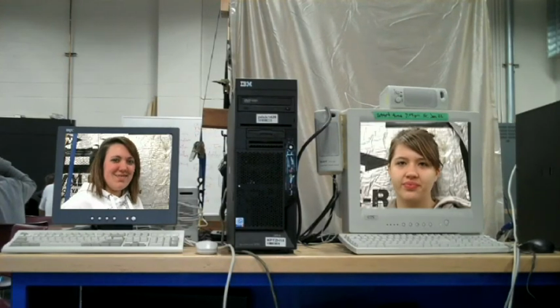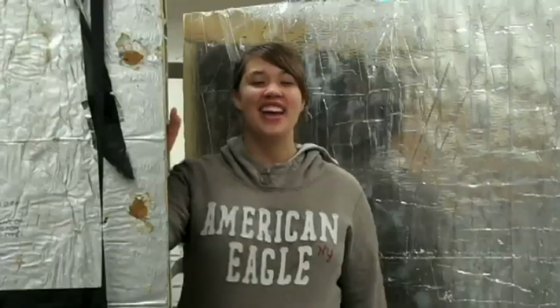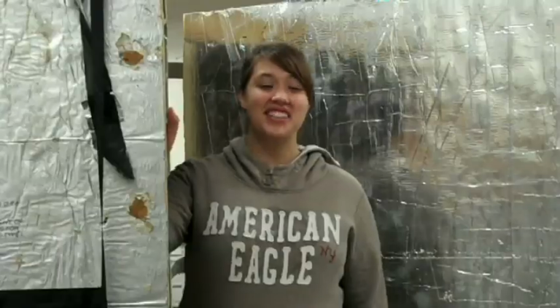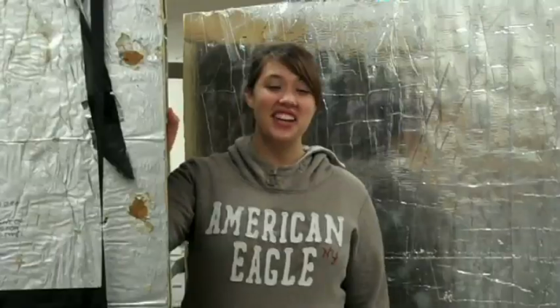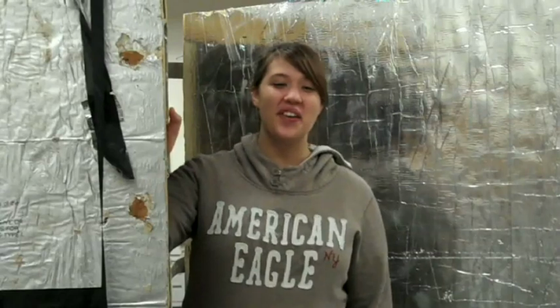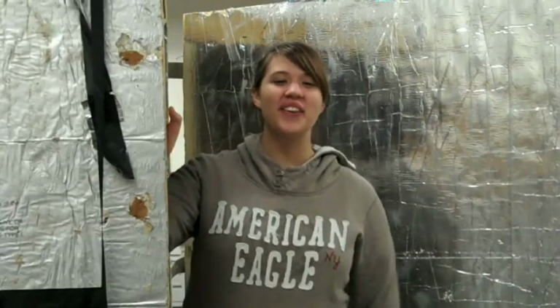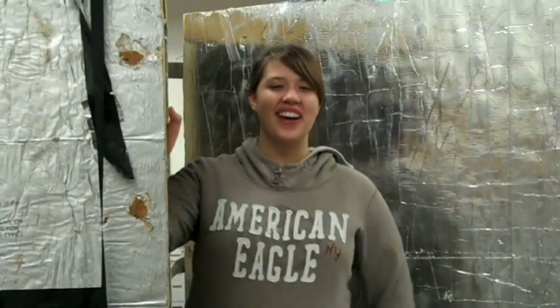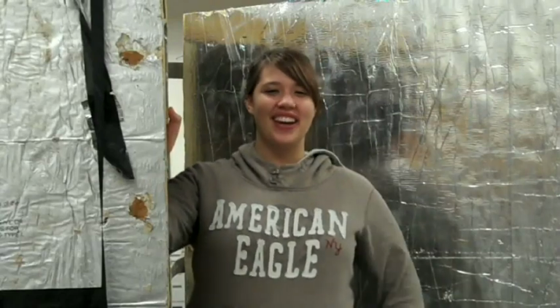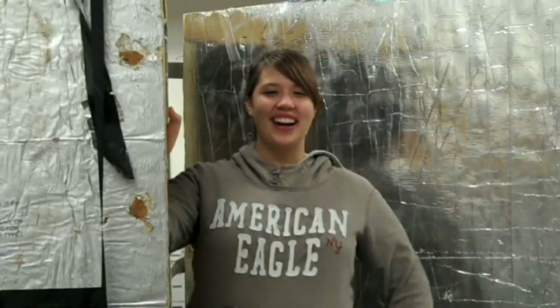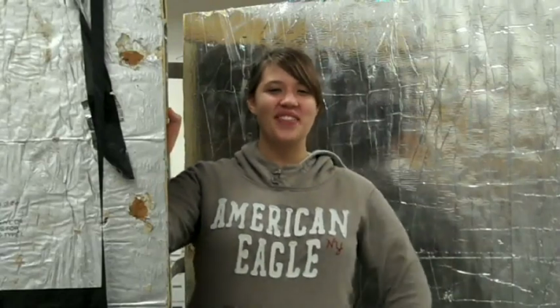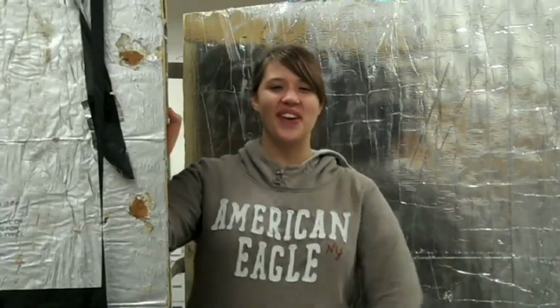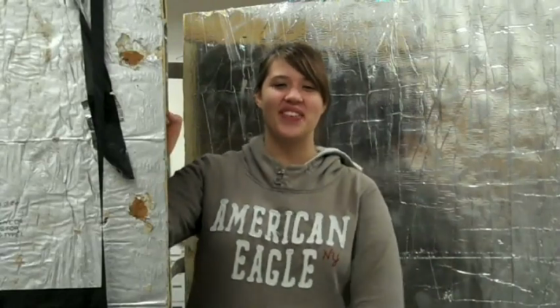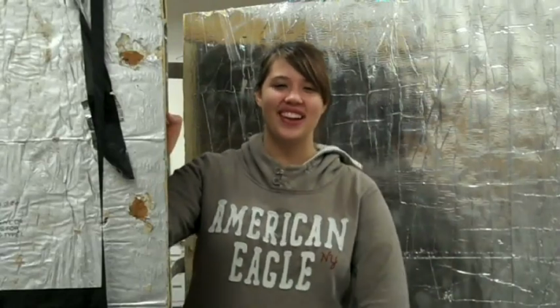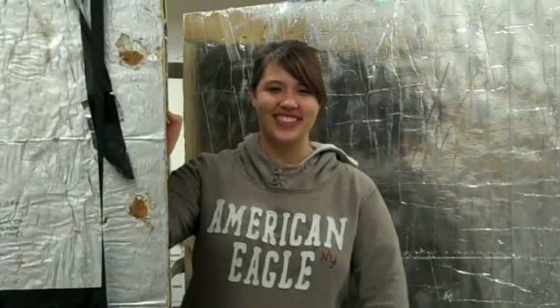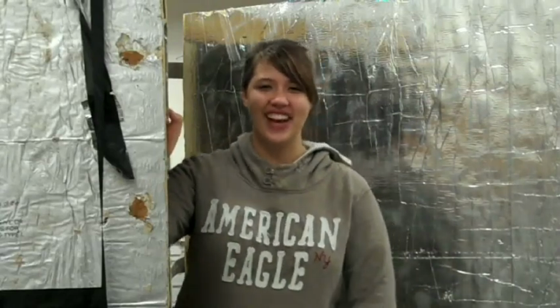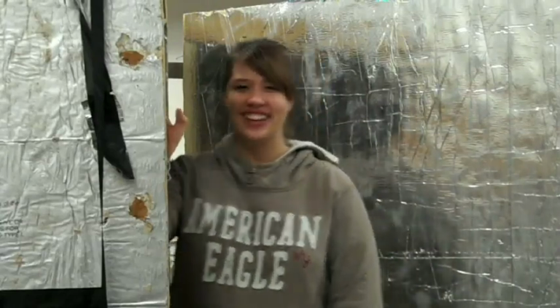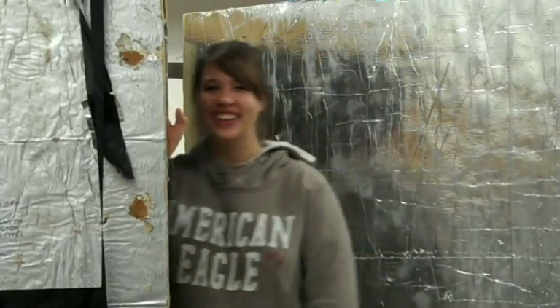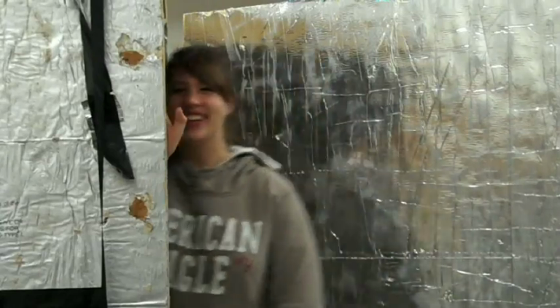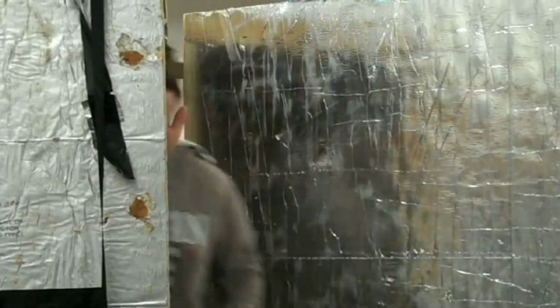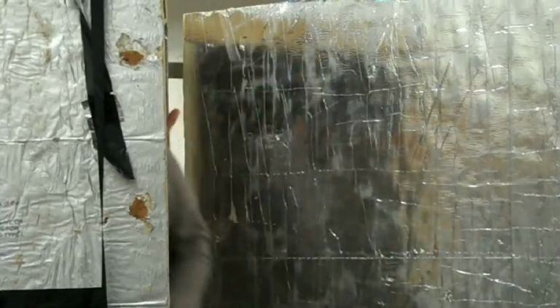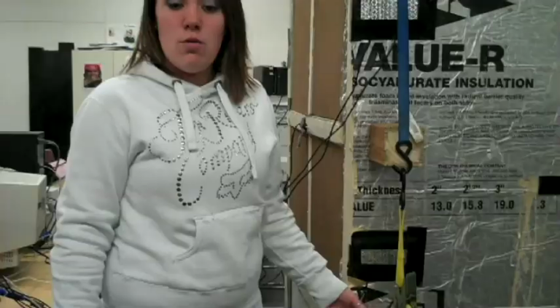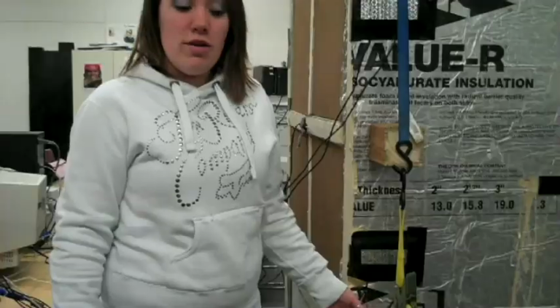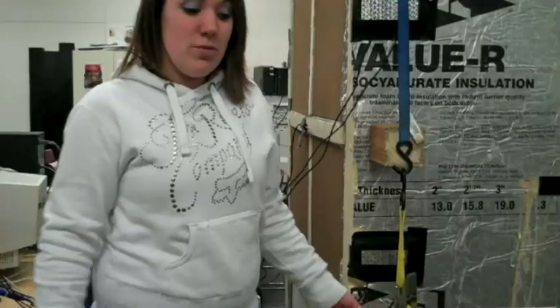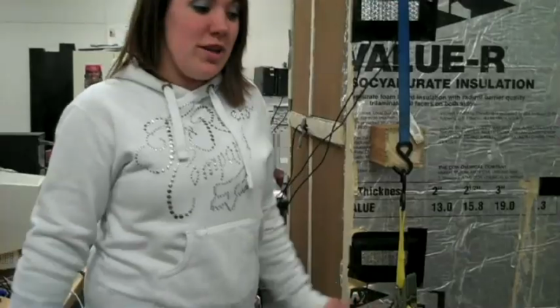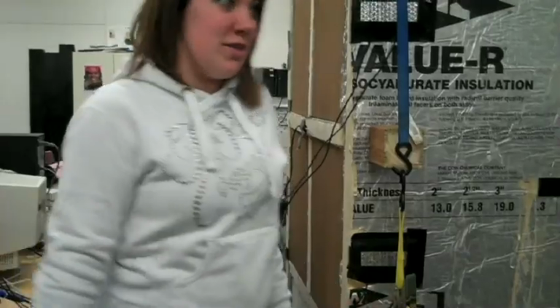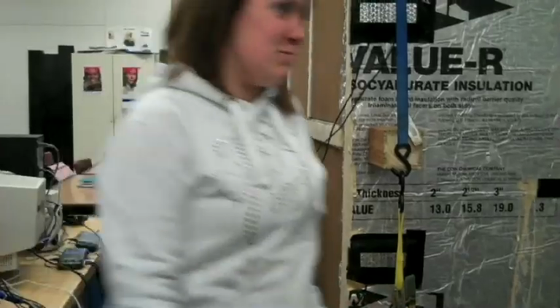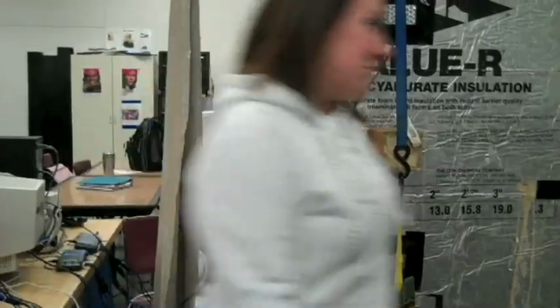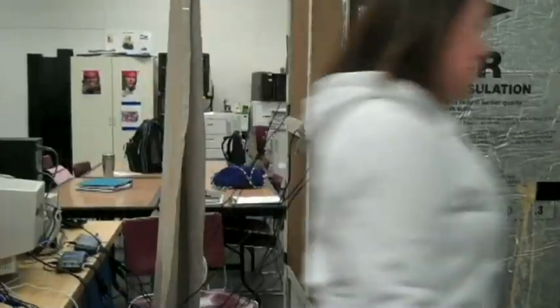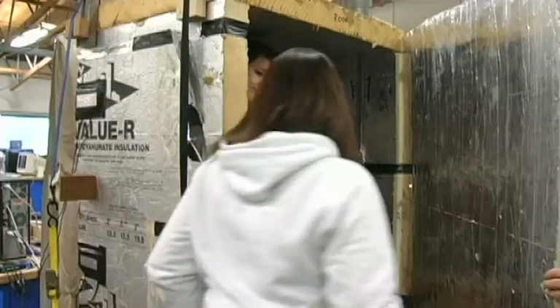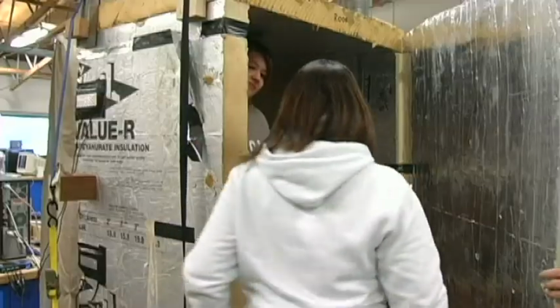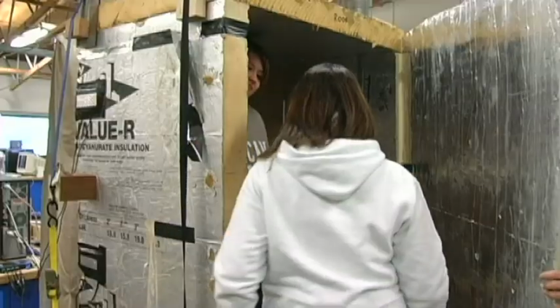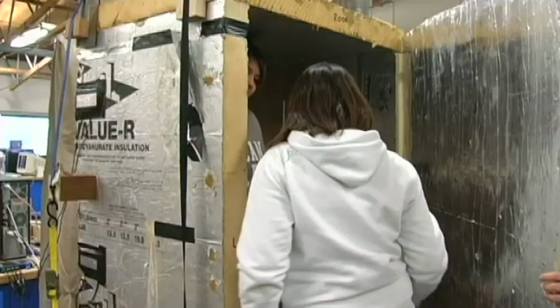It's getting cold out here. I'm going back inside. Wait for me. Okay.